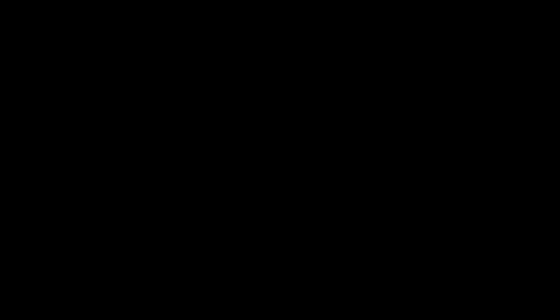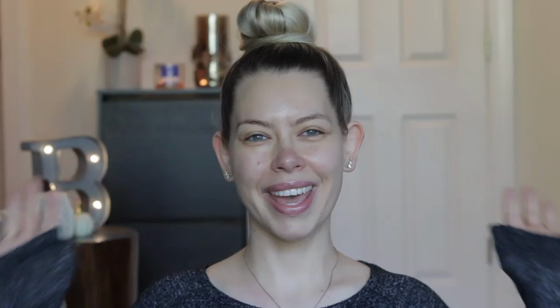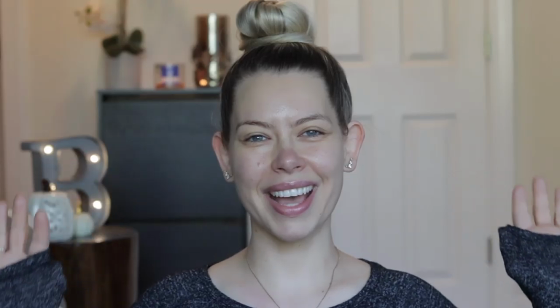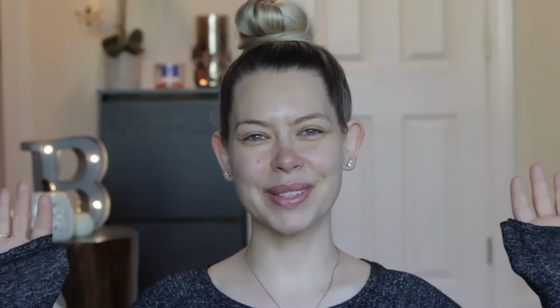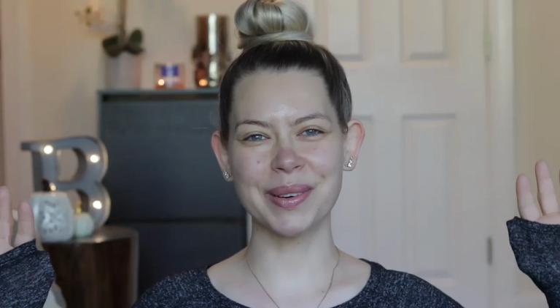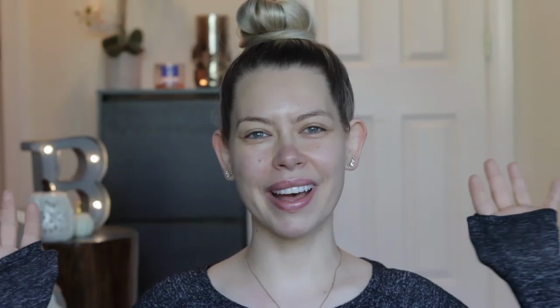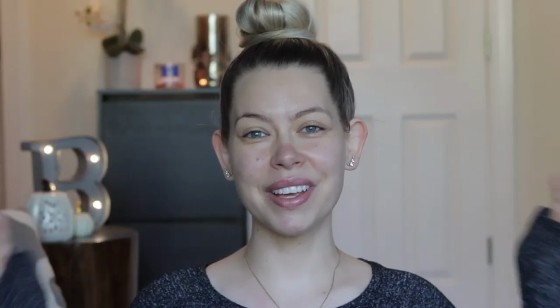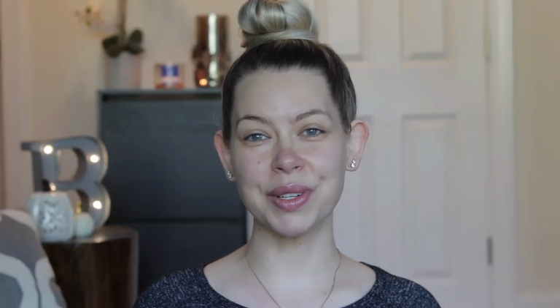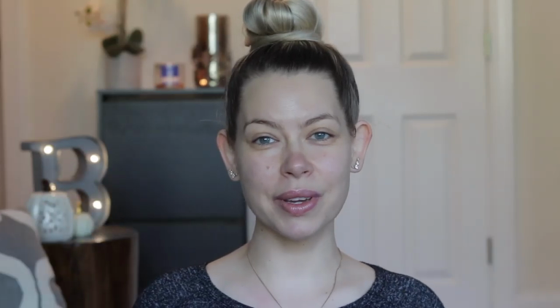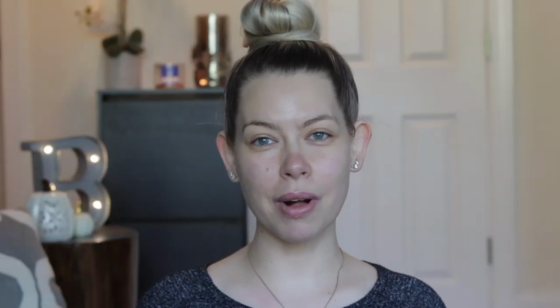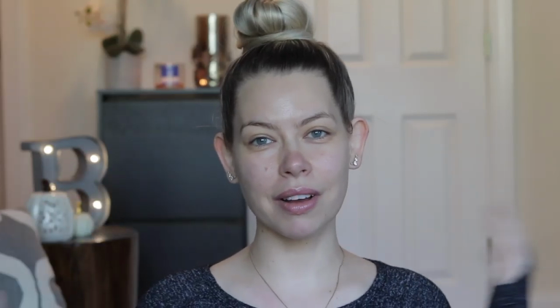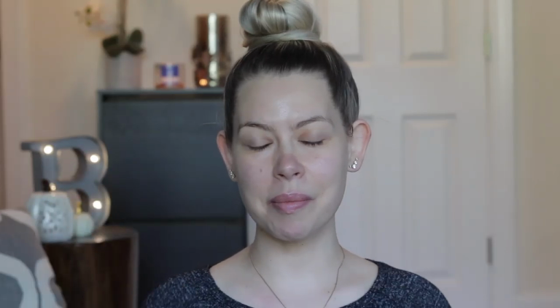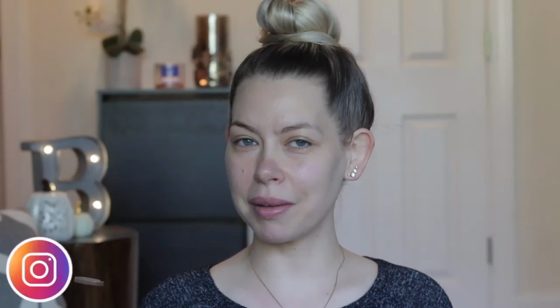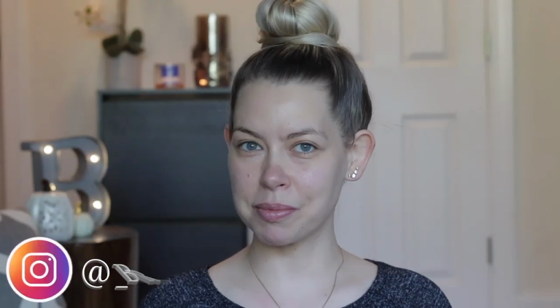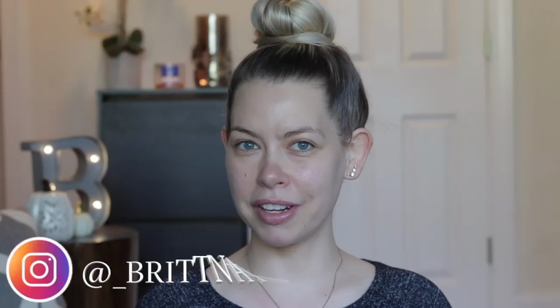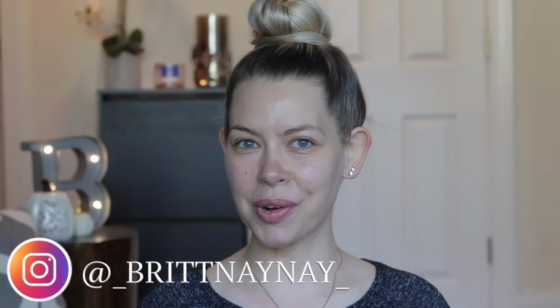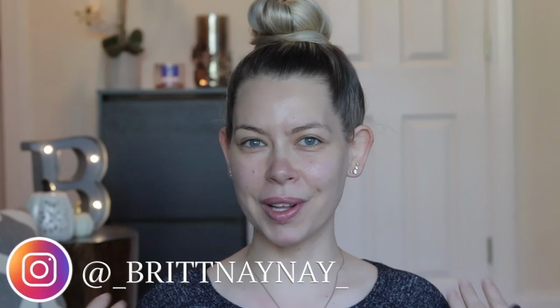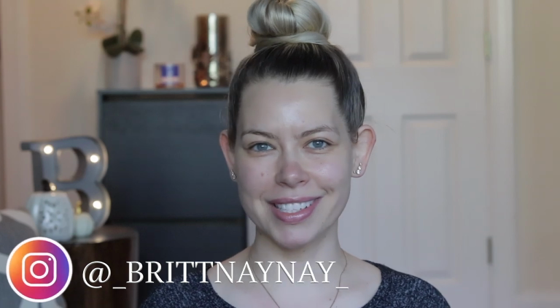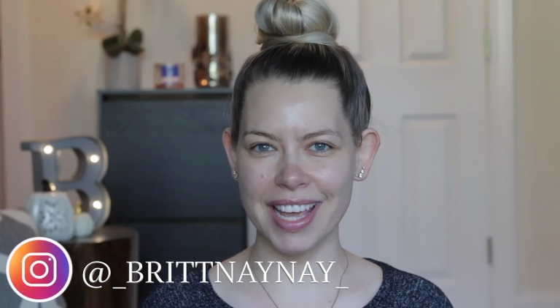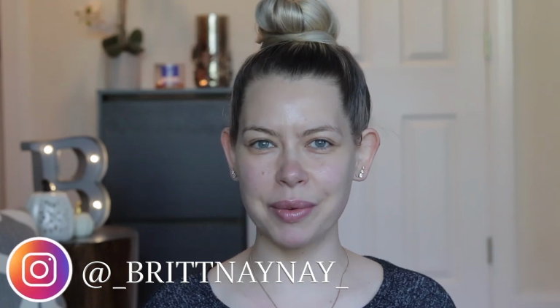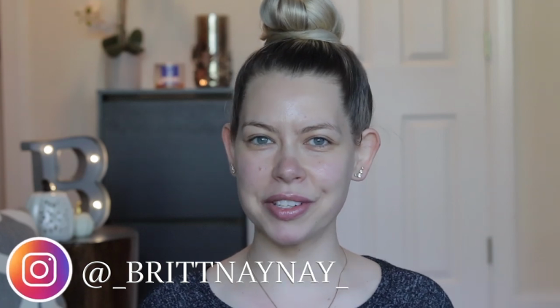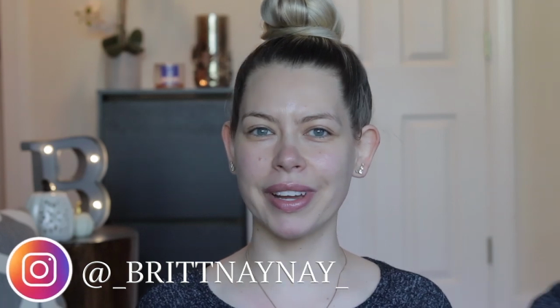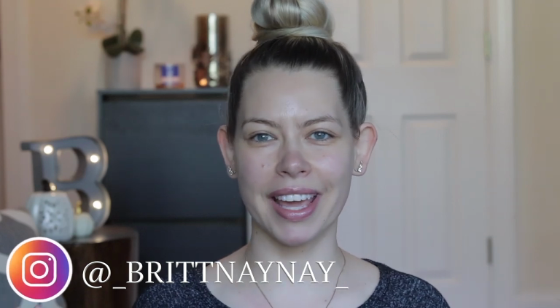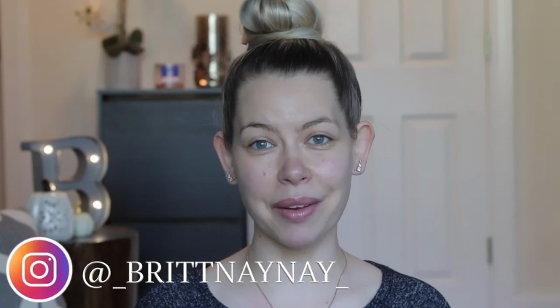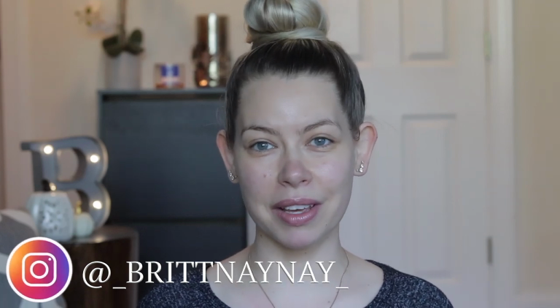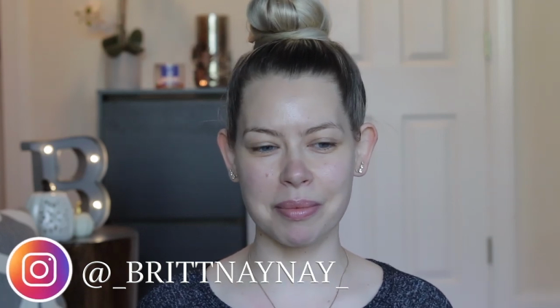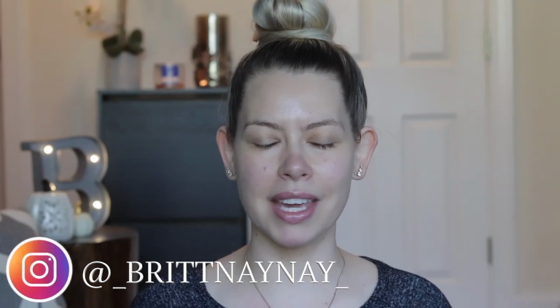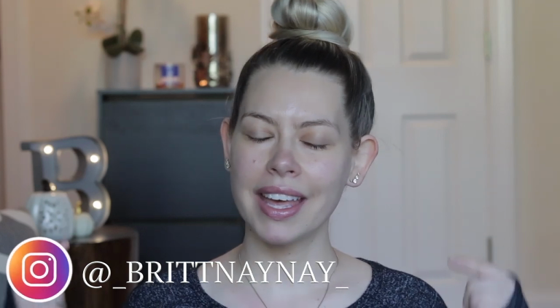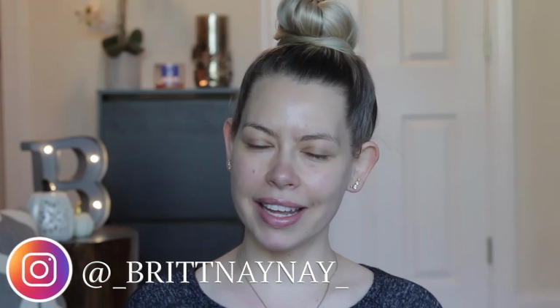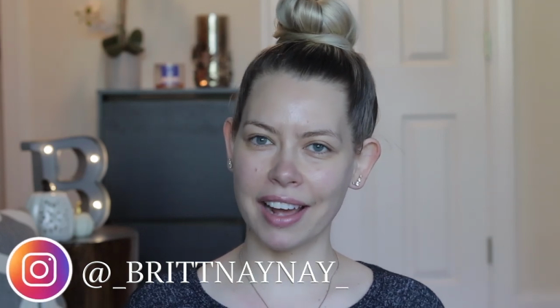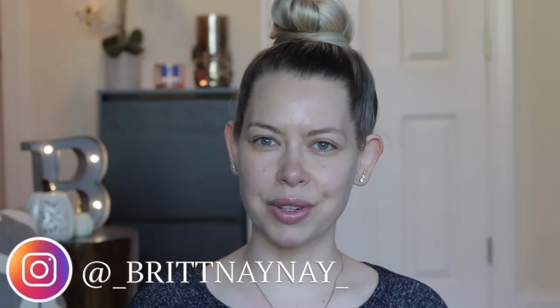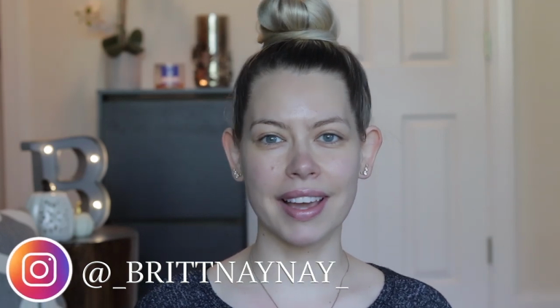Hey guys, what's going on? If you're new here, welcome. My name is Brittany Nicole and today we are doing a get ready with me in natural light.